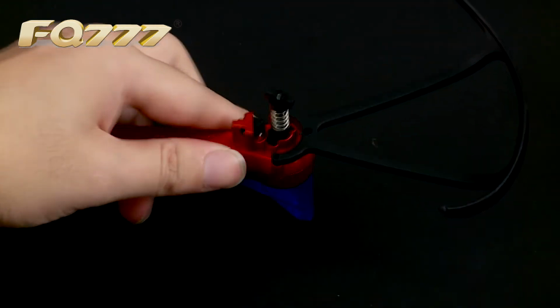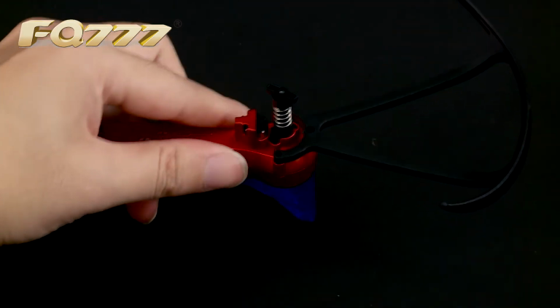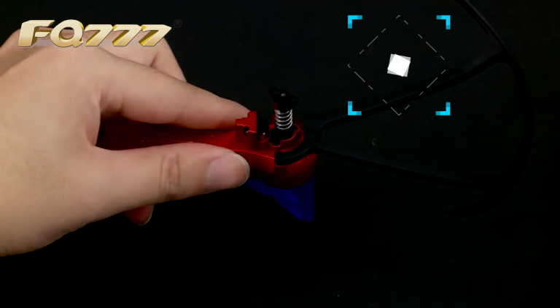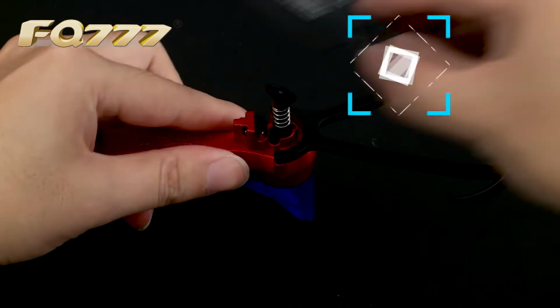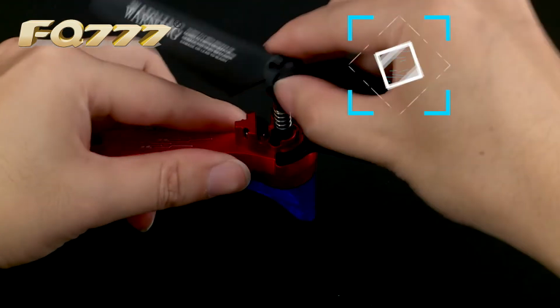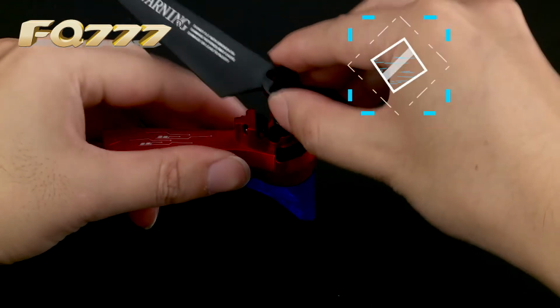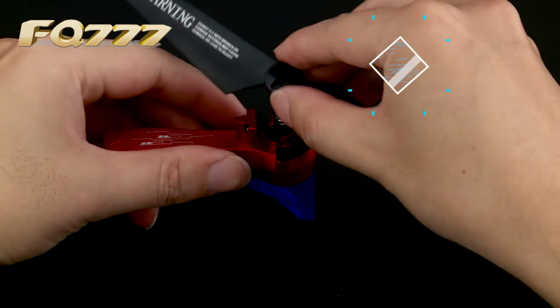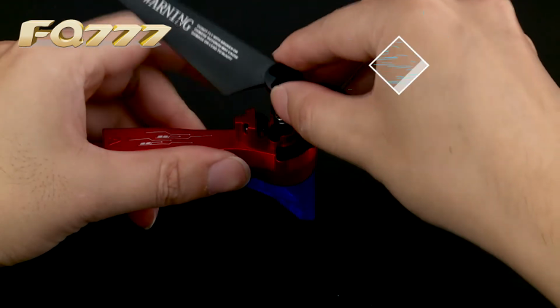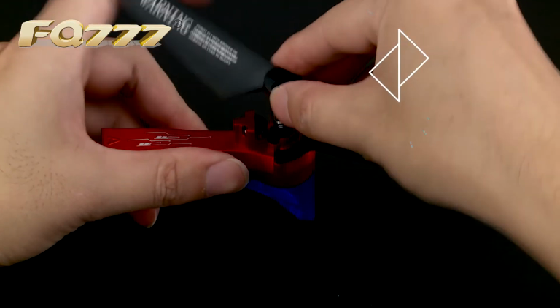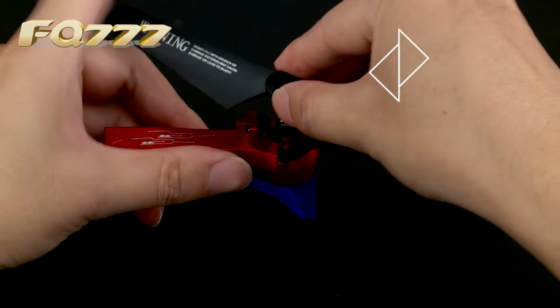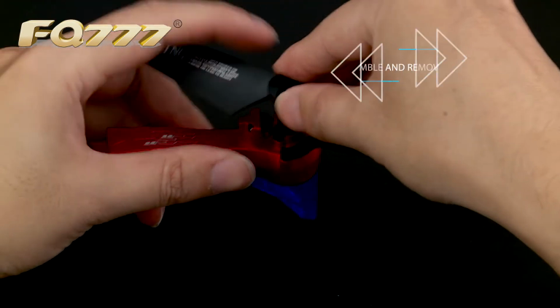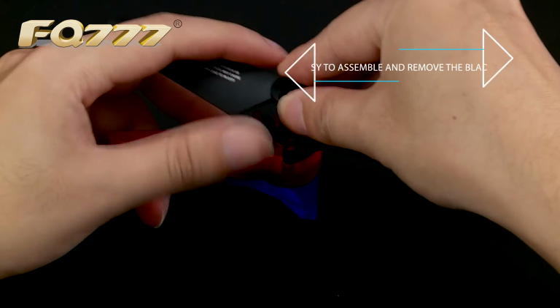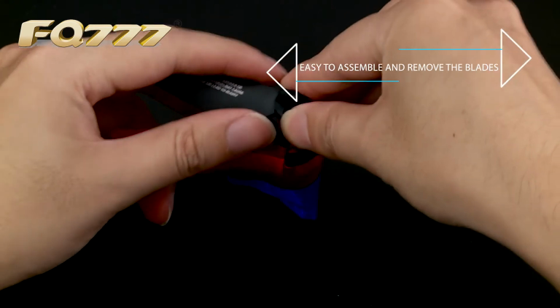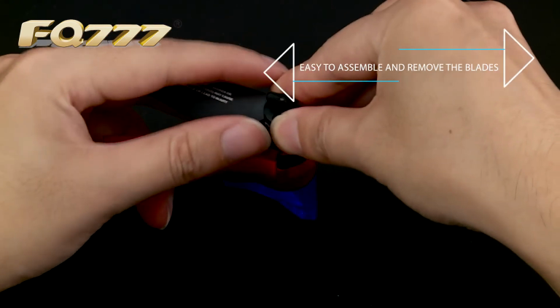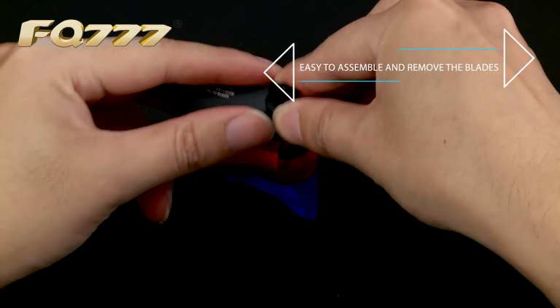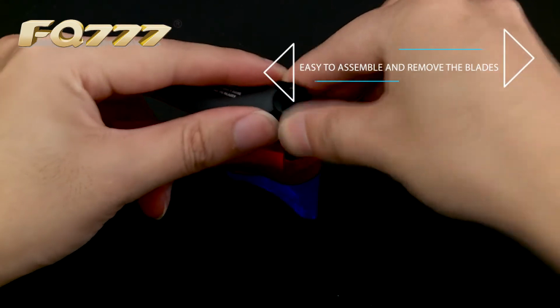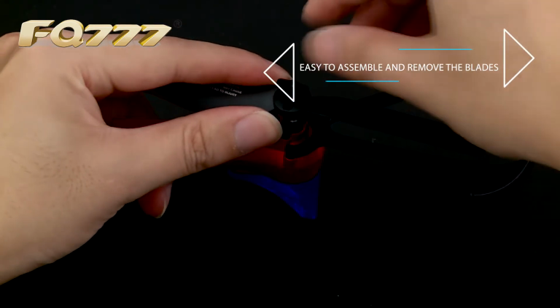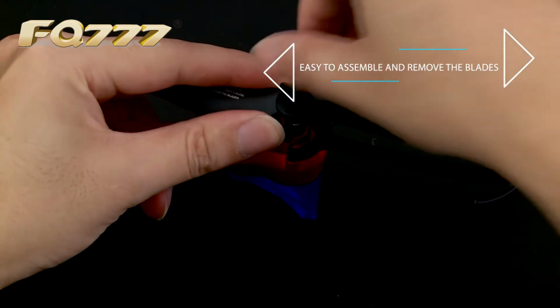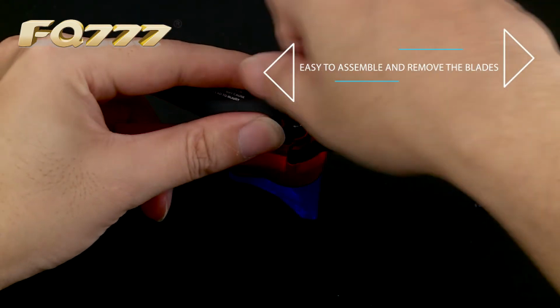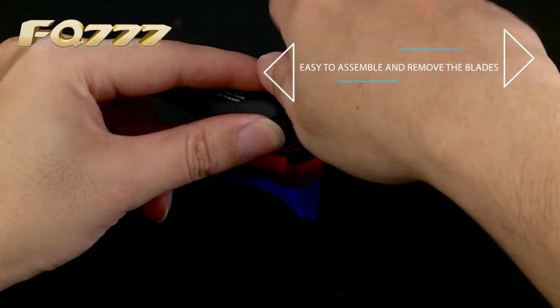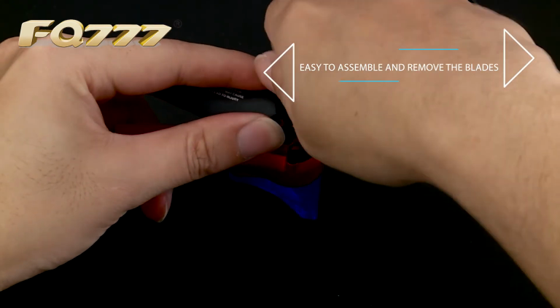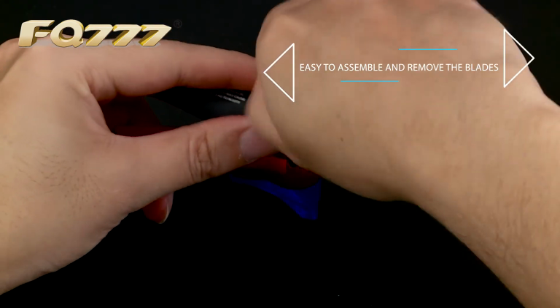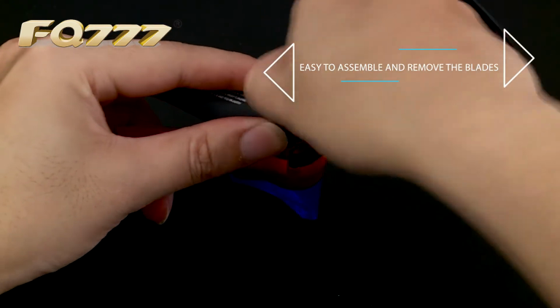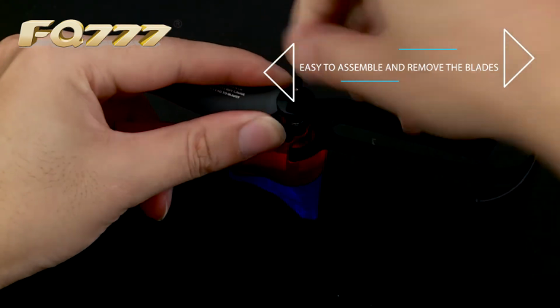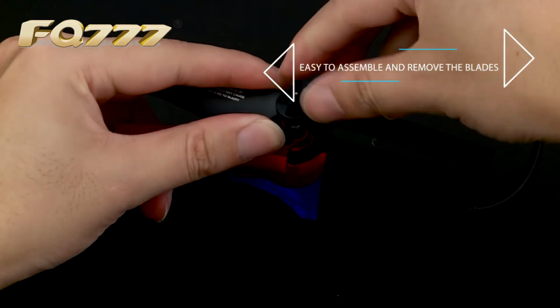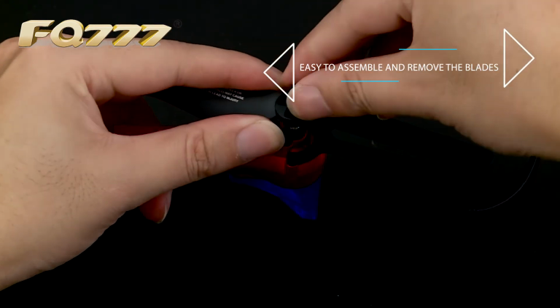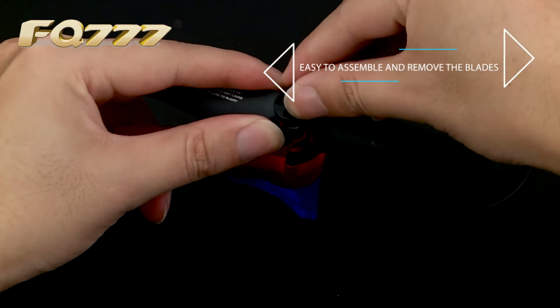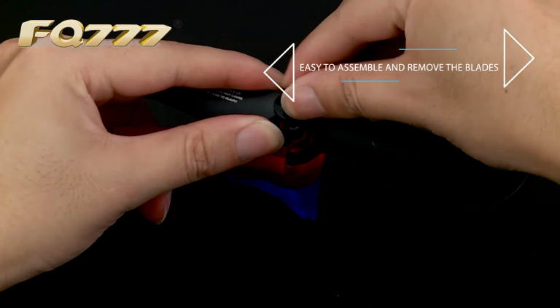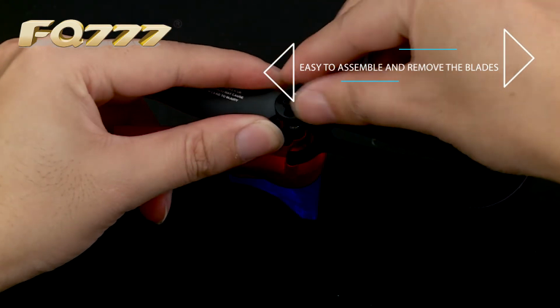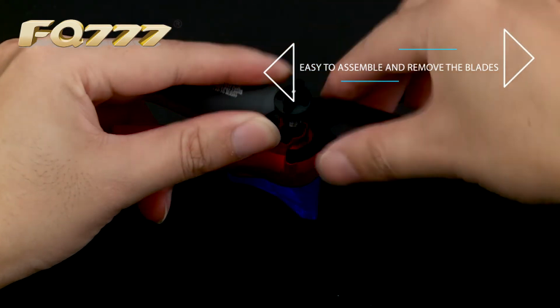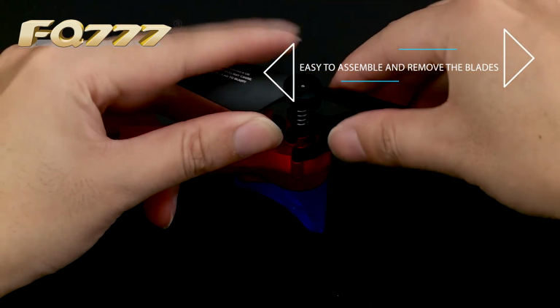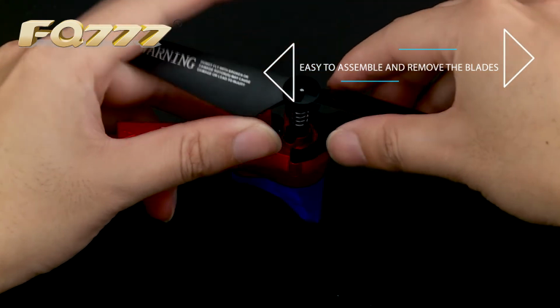Blade installation: there are two kinds of blades, positive and negative ones.